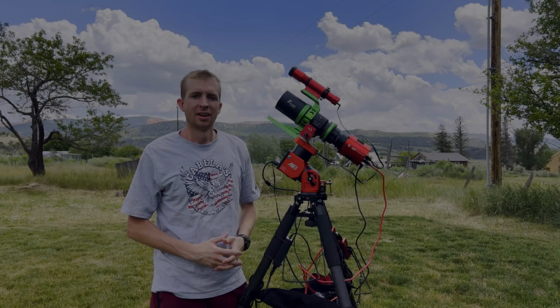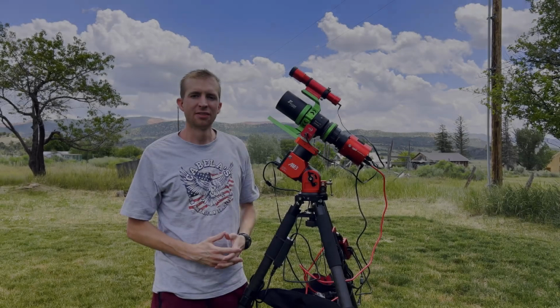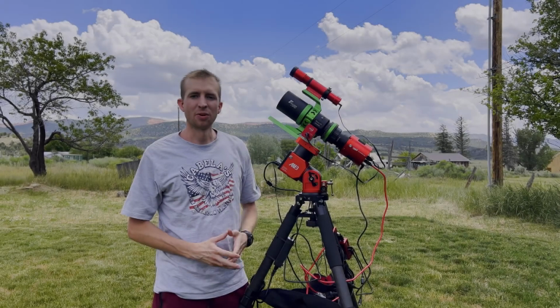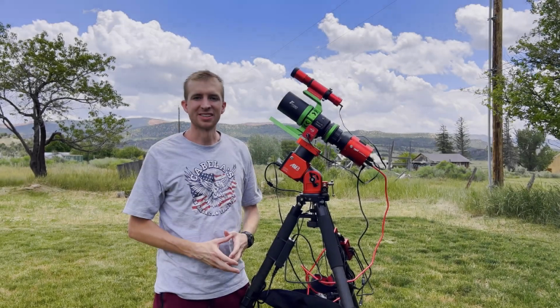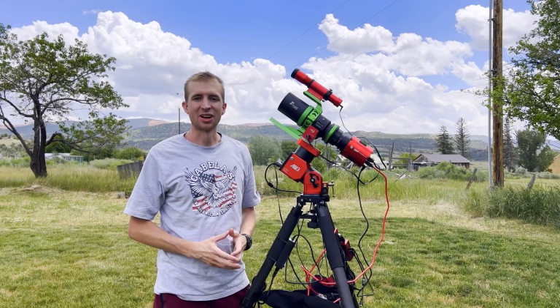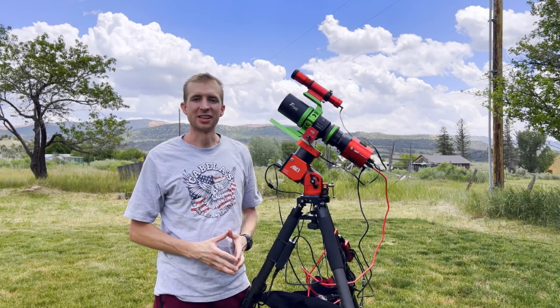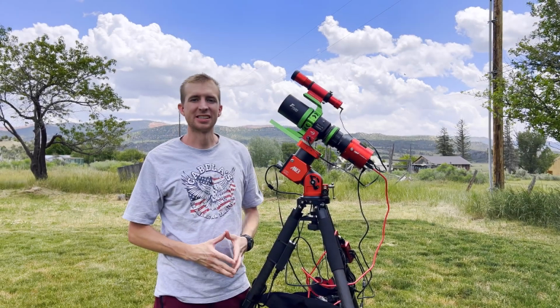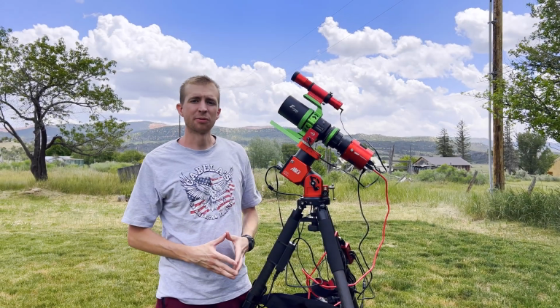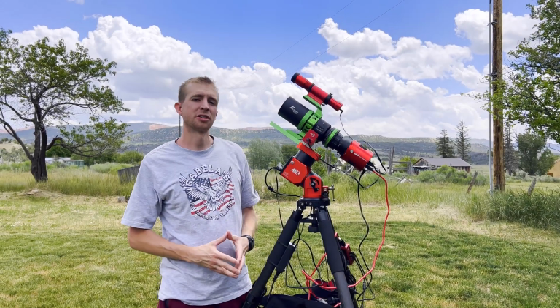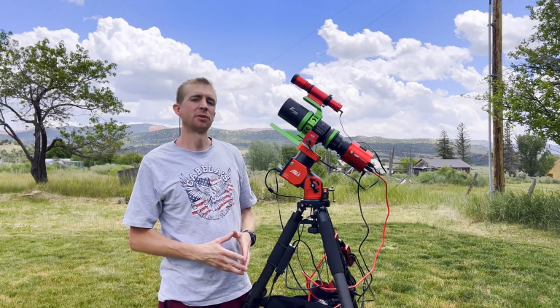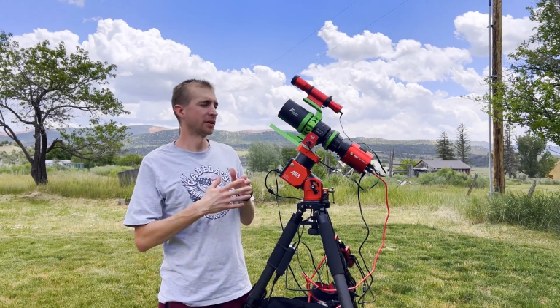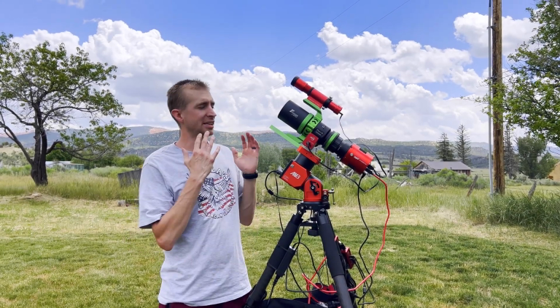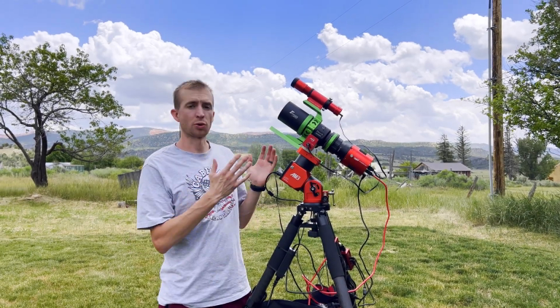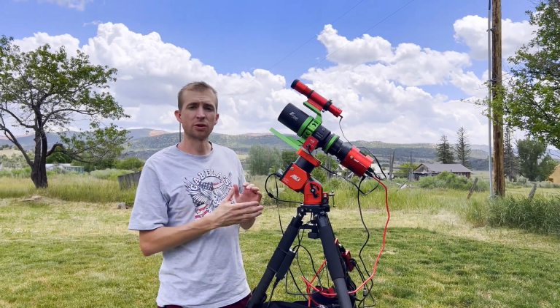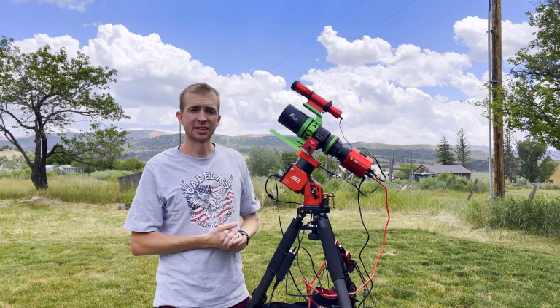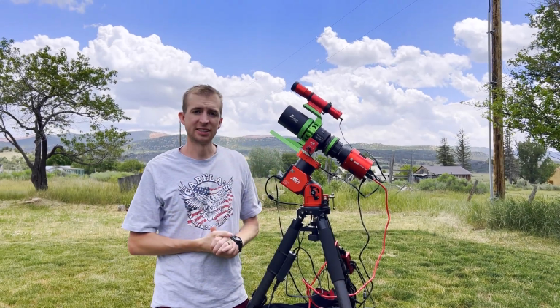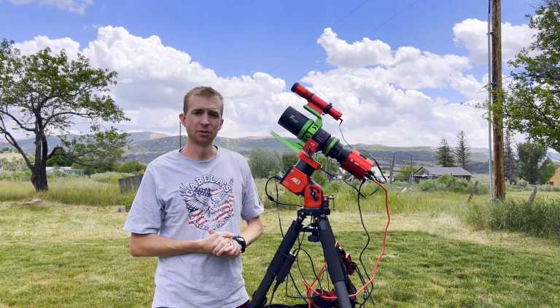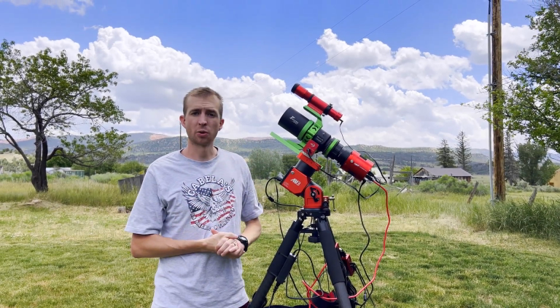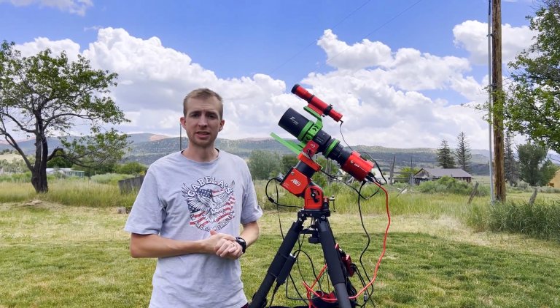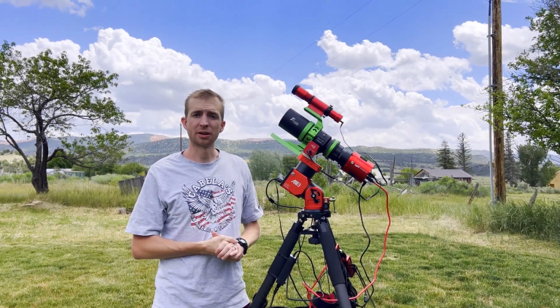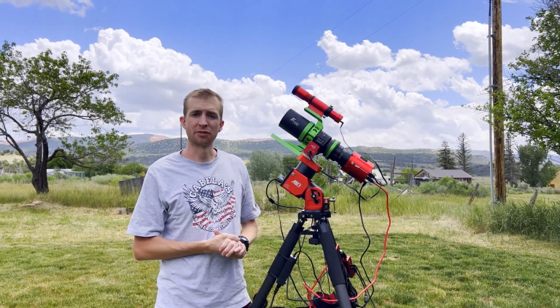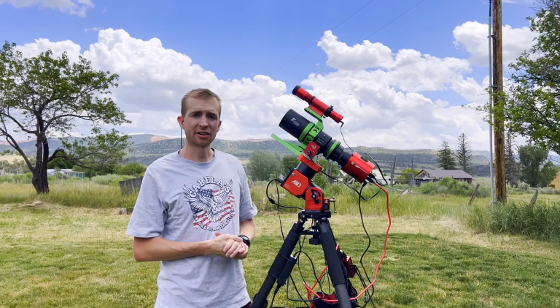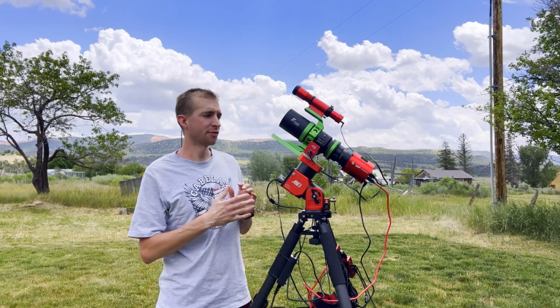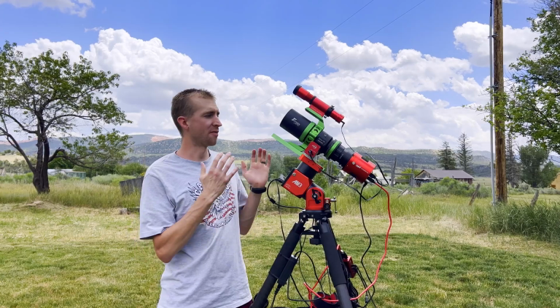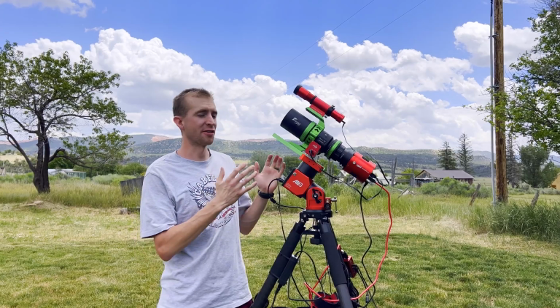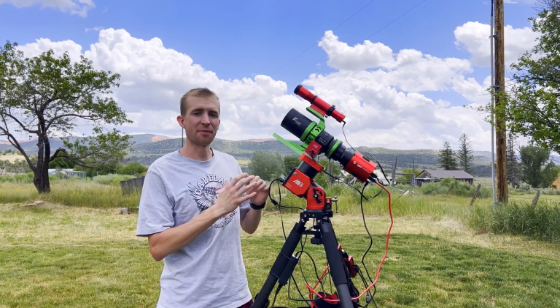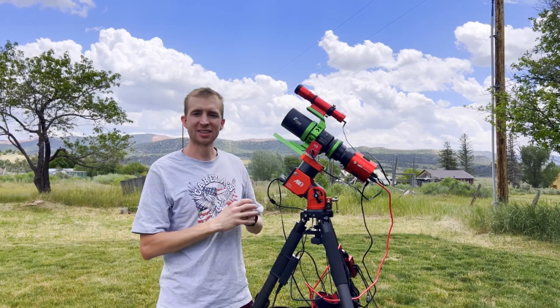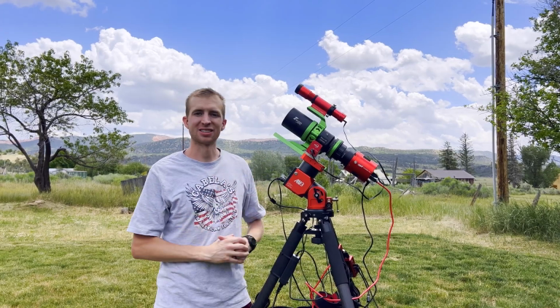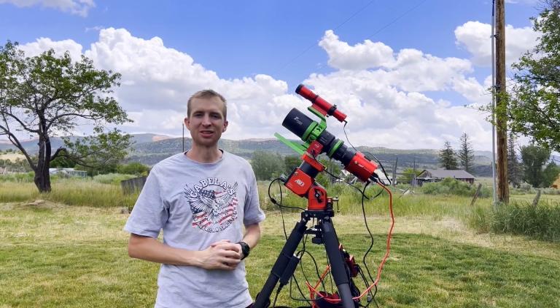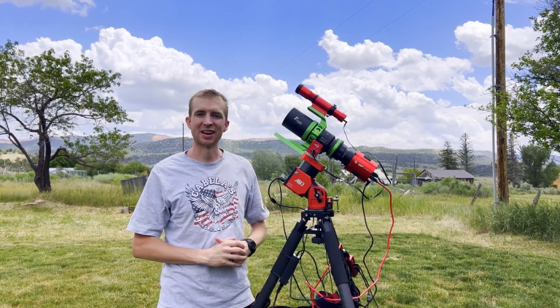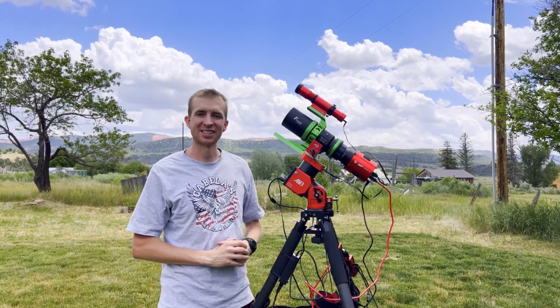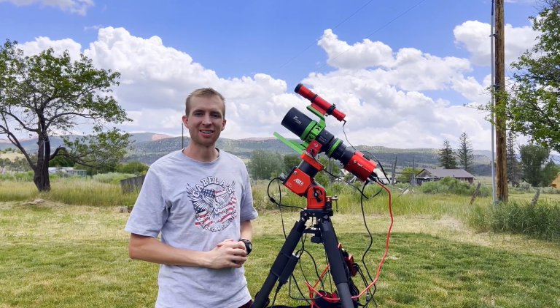Hey everyone, this is Cody, and today I'm going to be reviewing the Draco 62 Quintuplet Refractor from Founder Optics, so let's go ahead and get started.